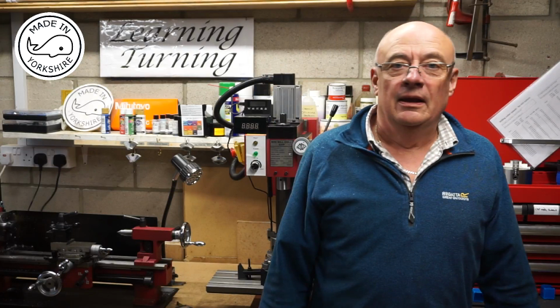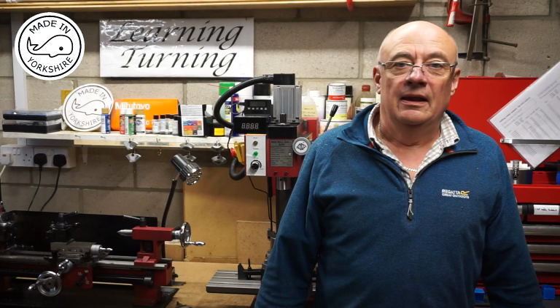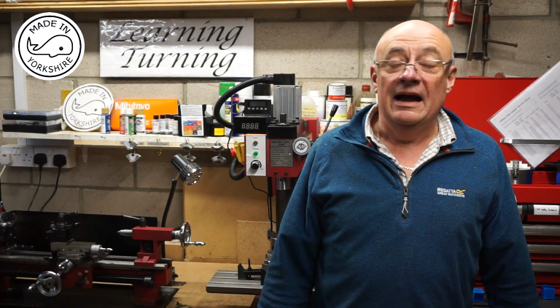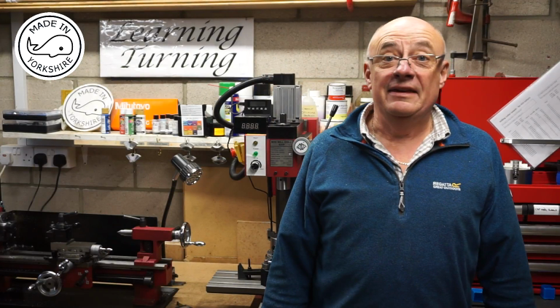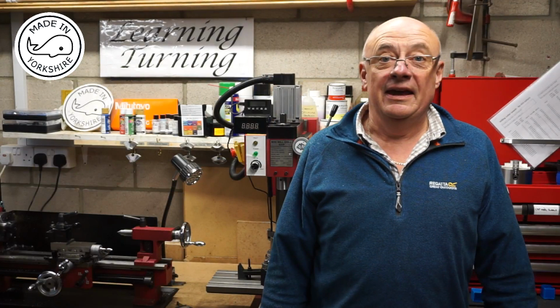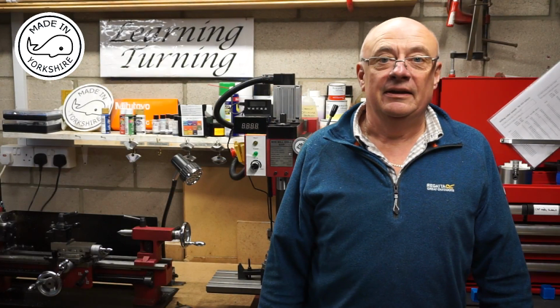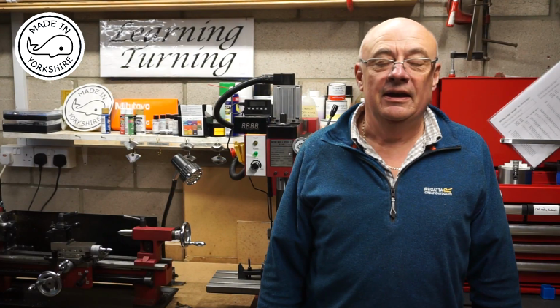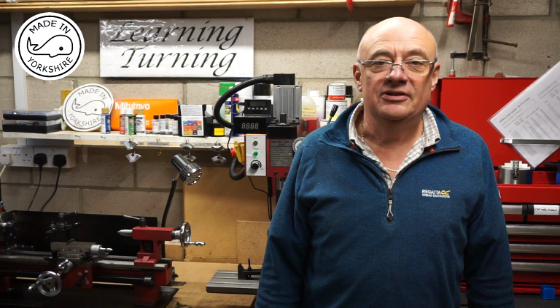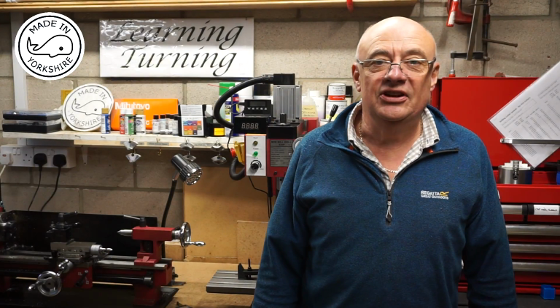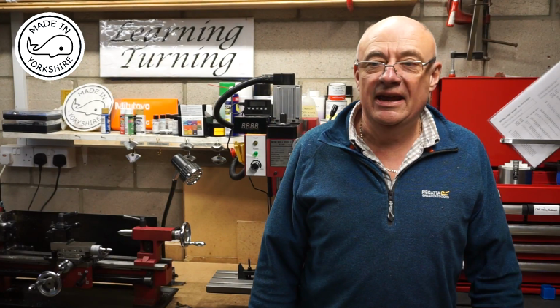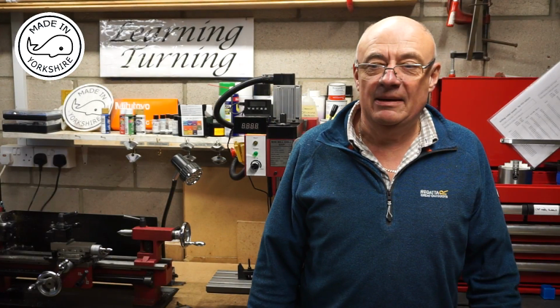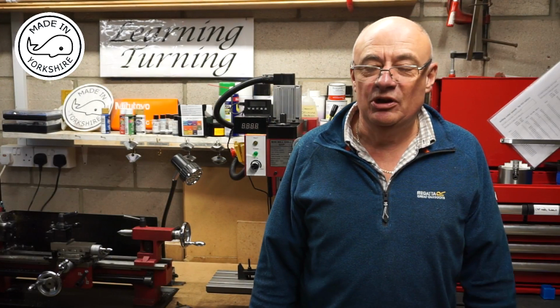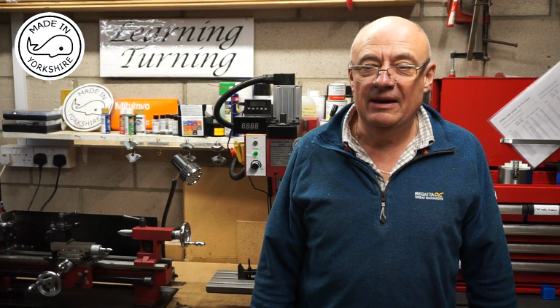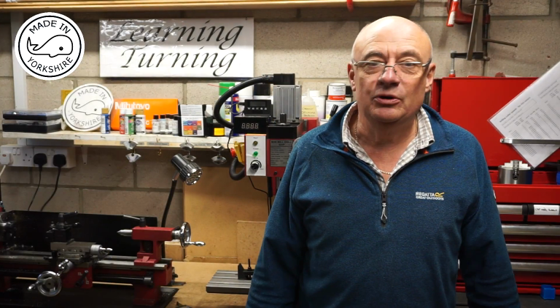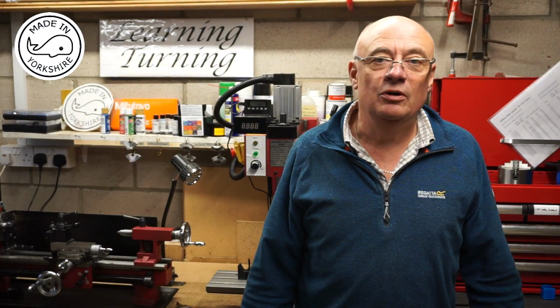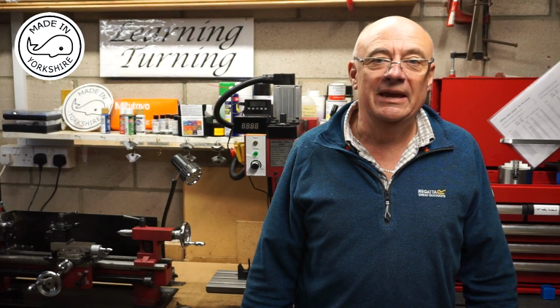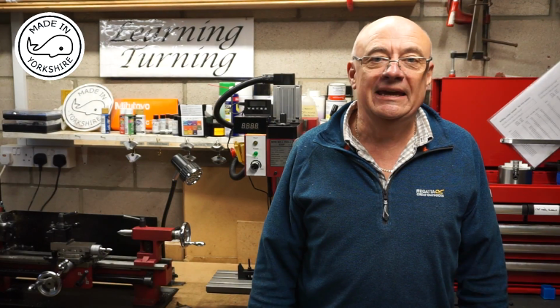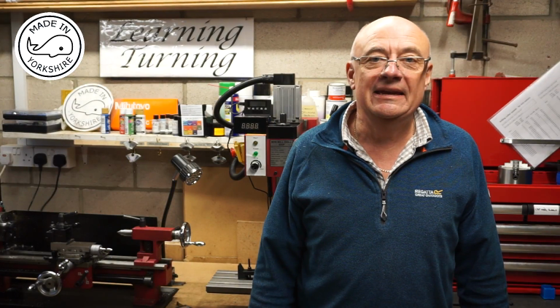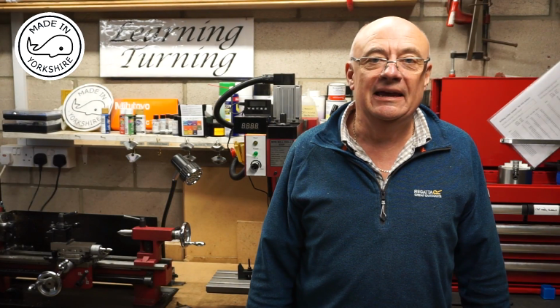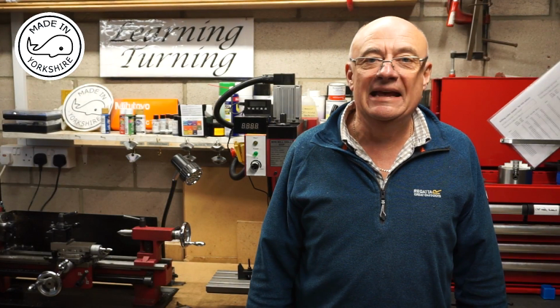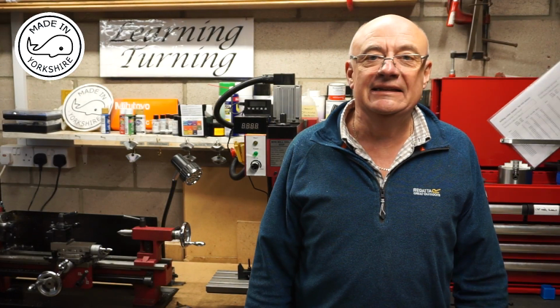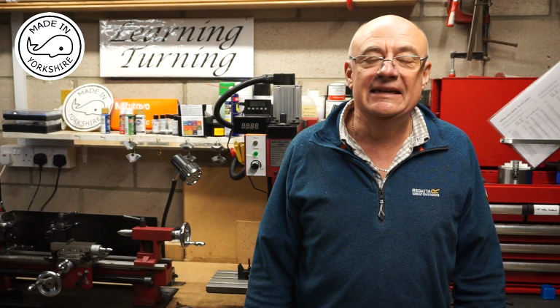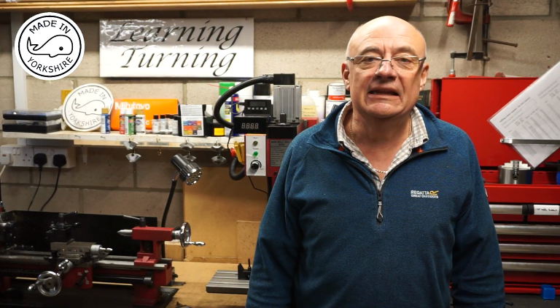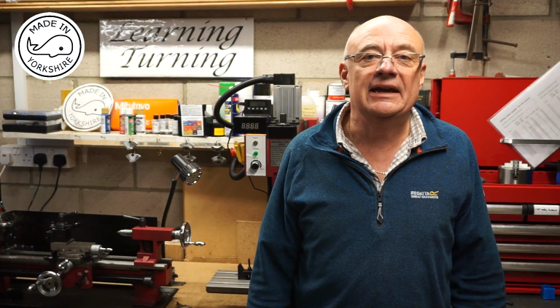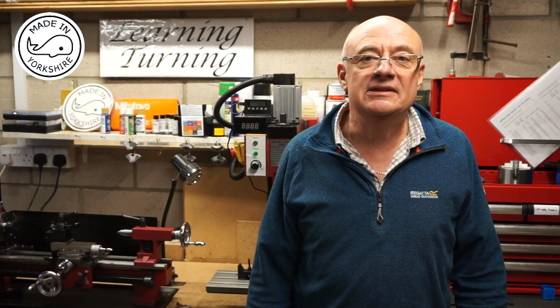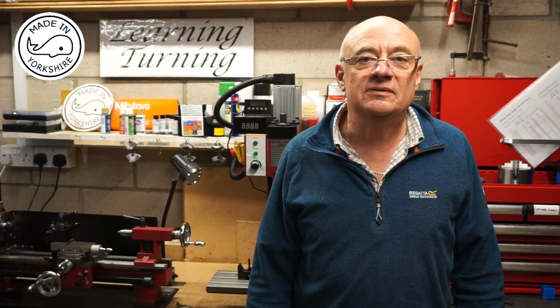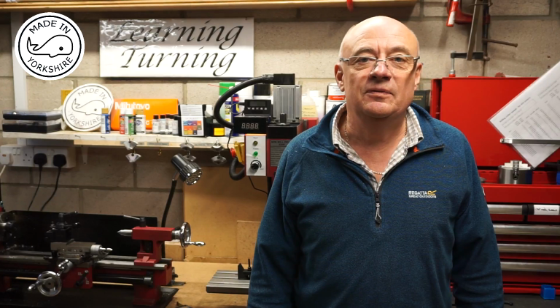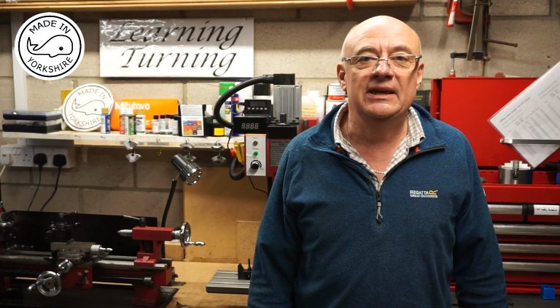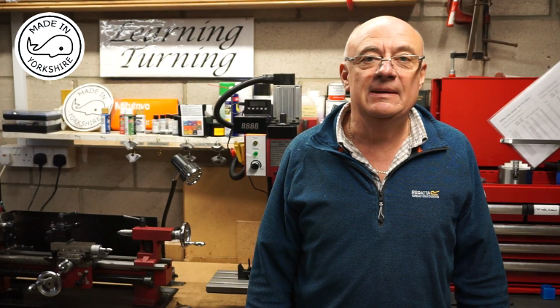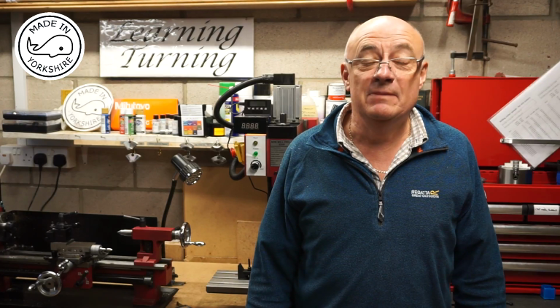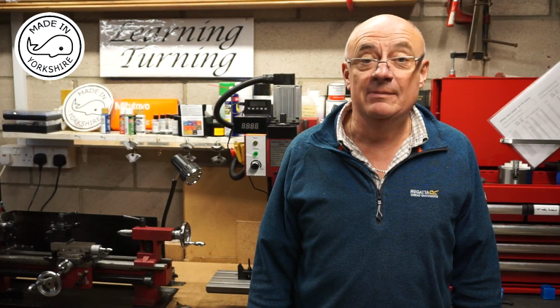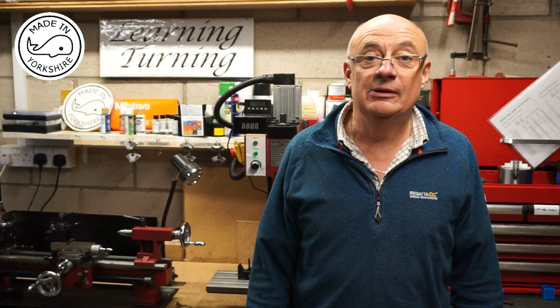Hi there, today I'm going to have a go at making an LED light for the Mini Mill.